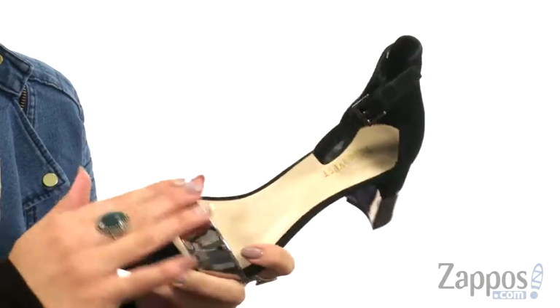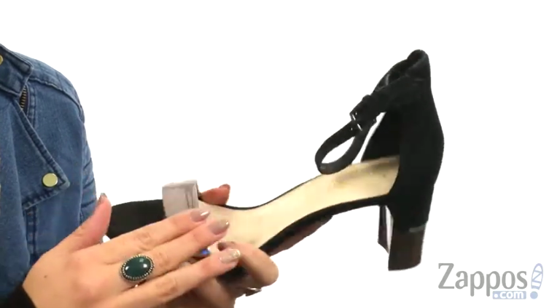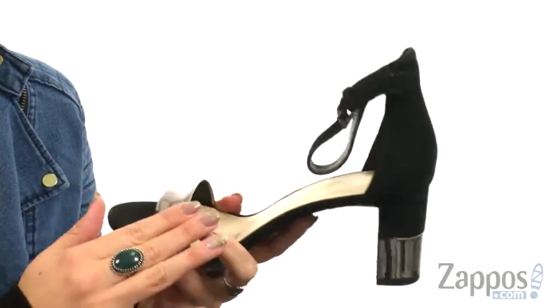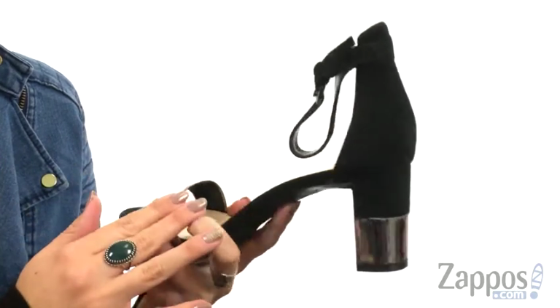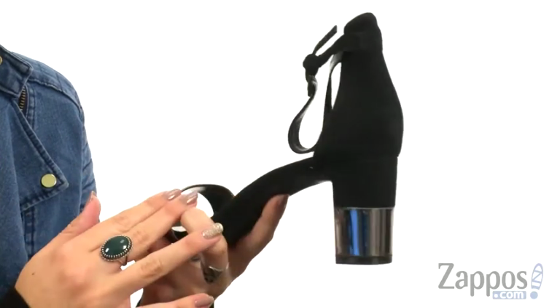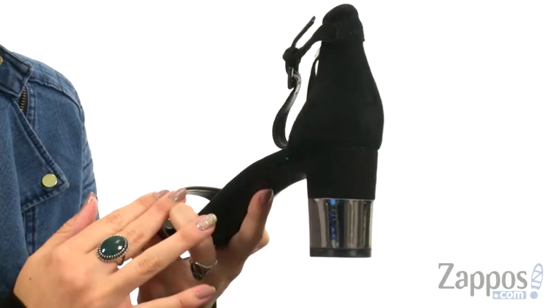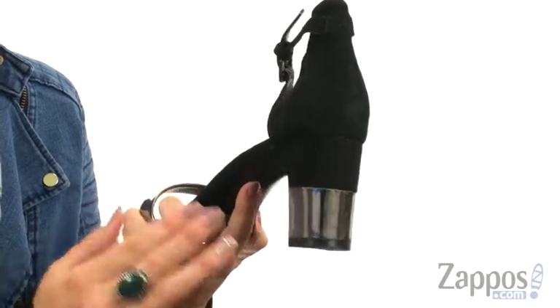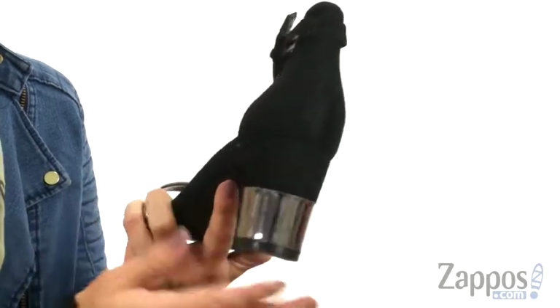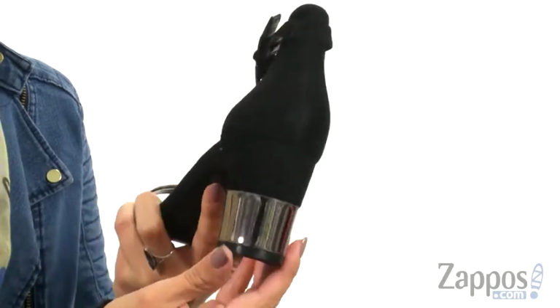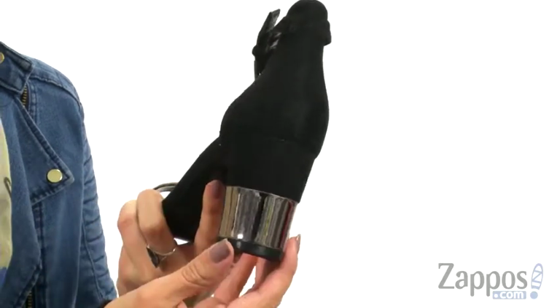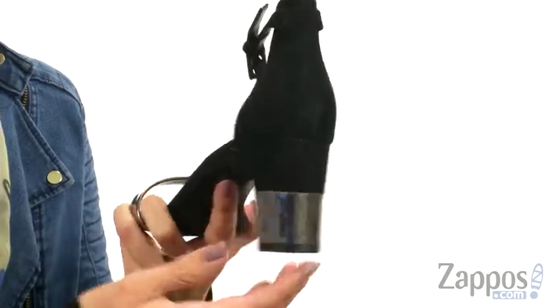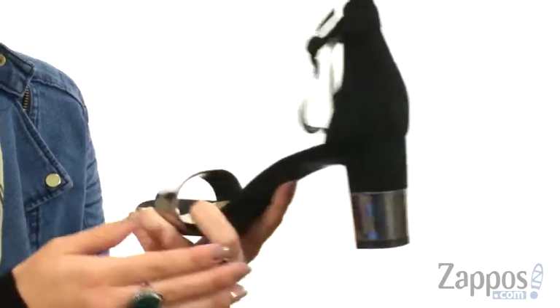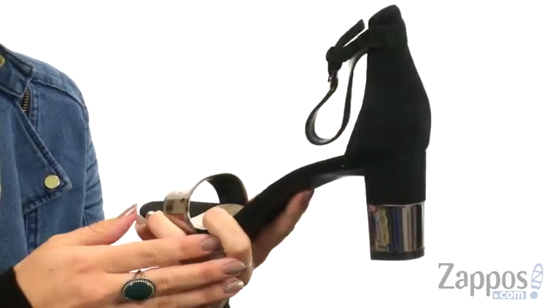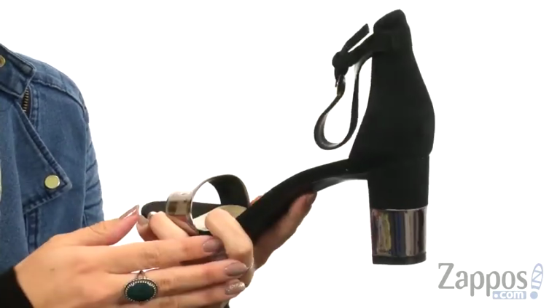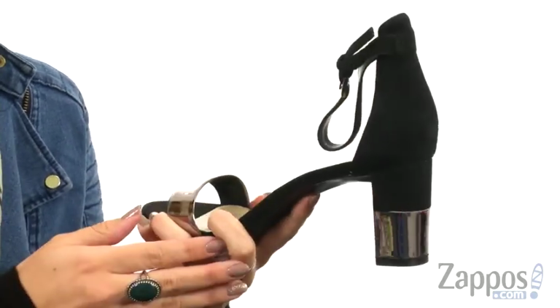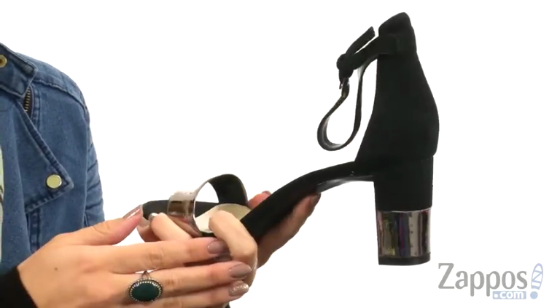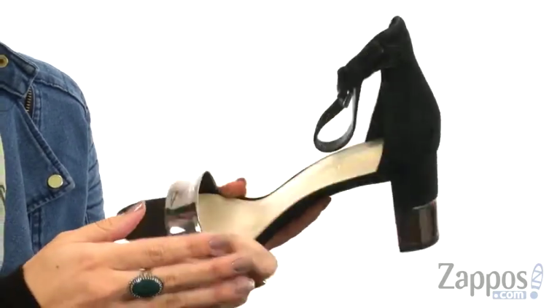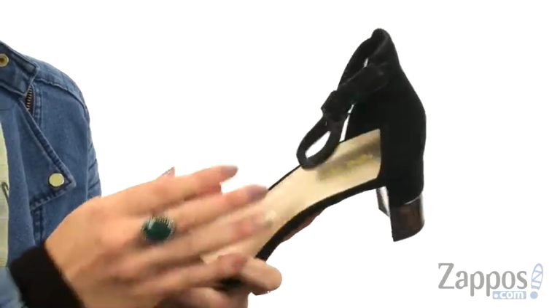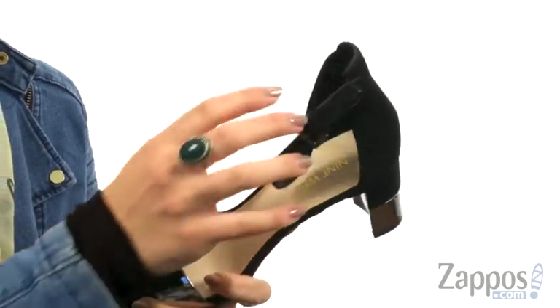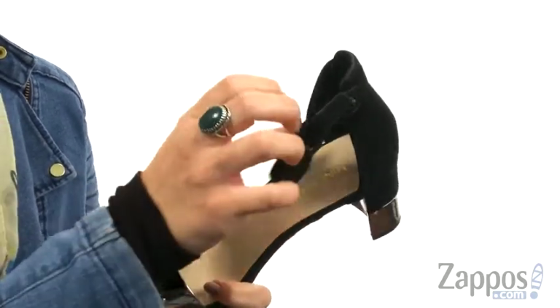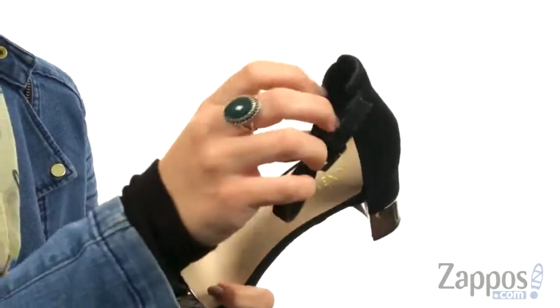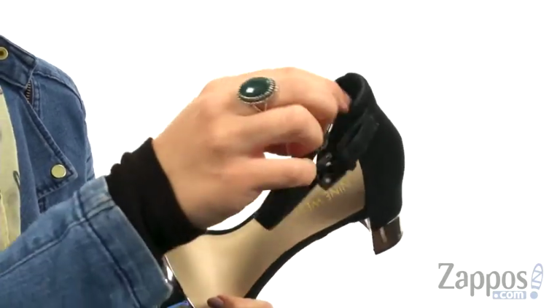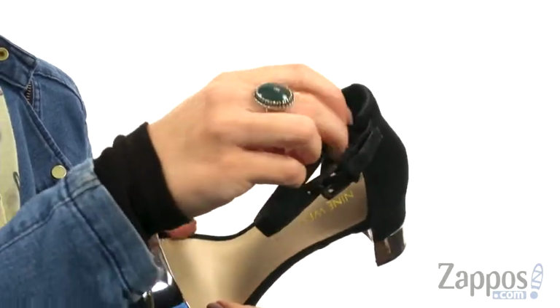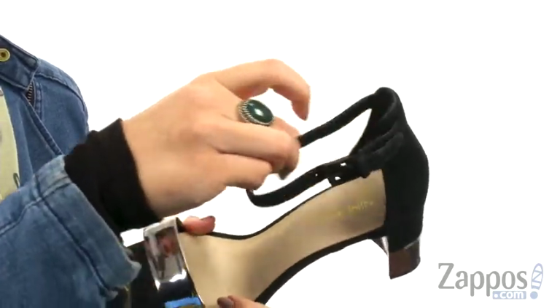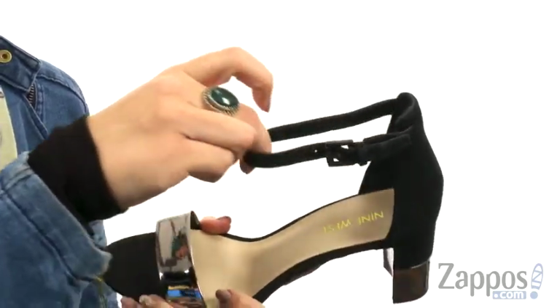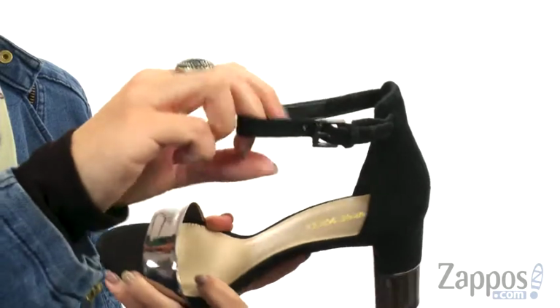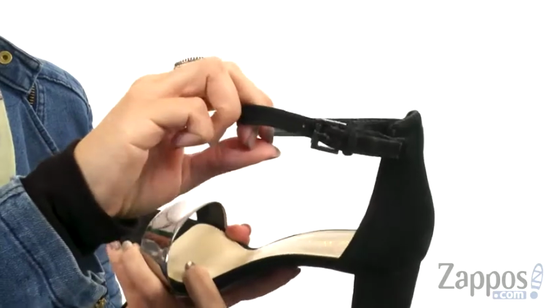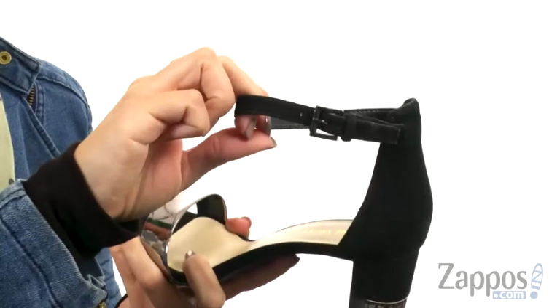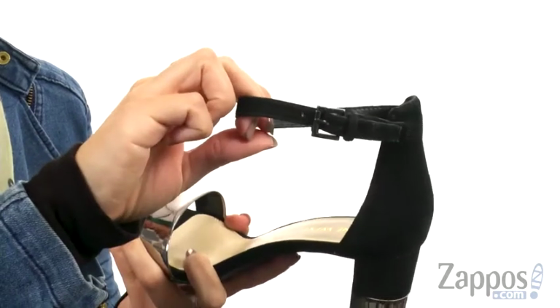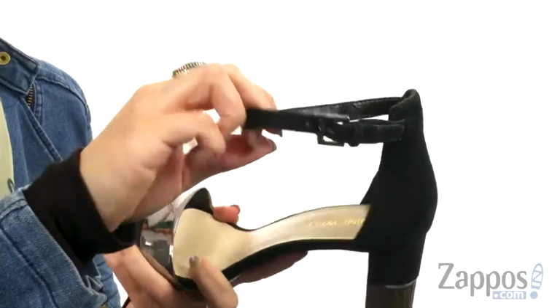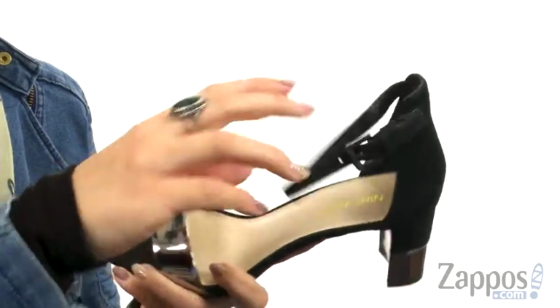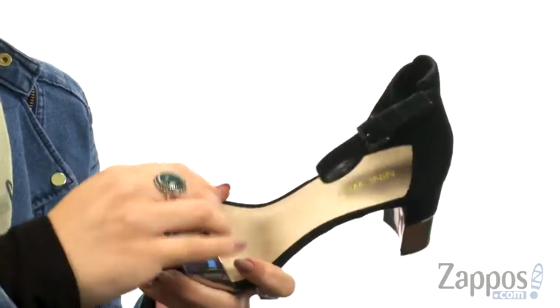It's got an ankle strap with an adjustable buckle.